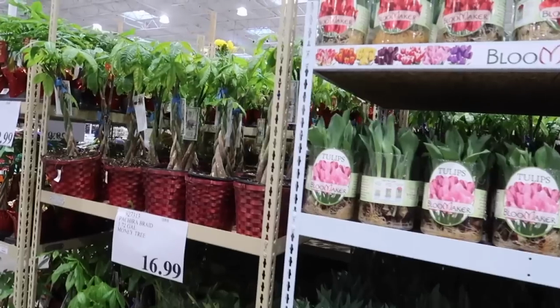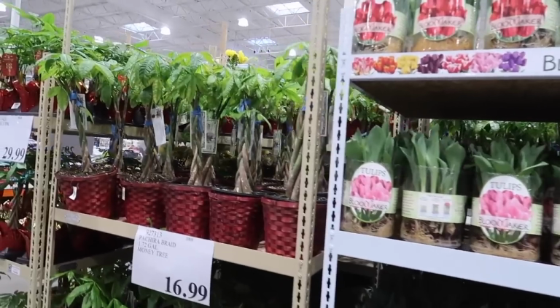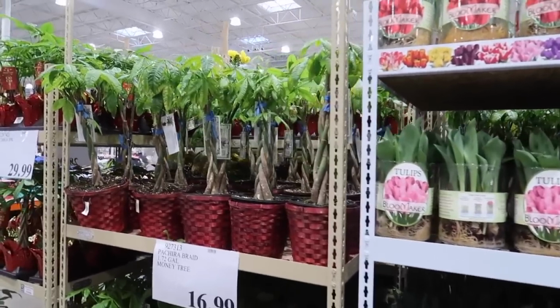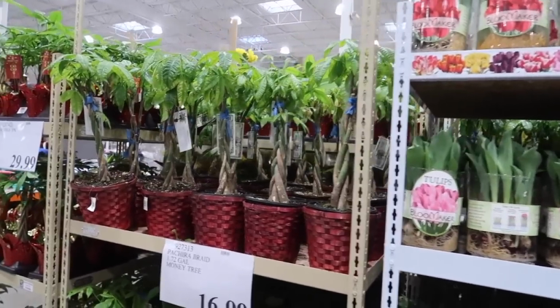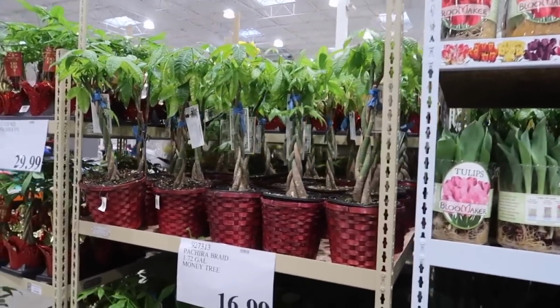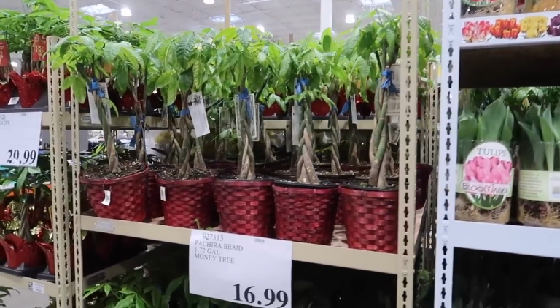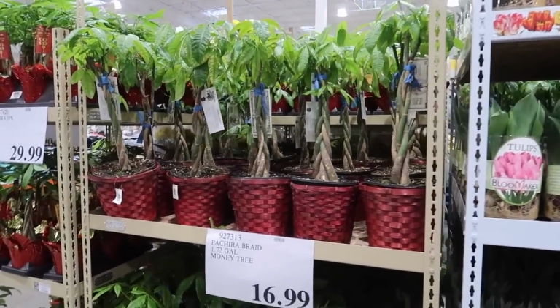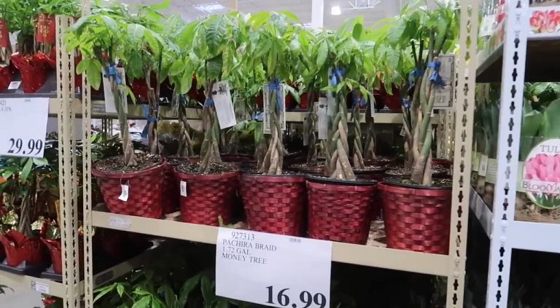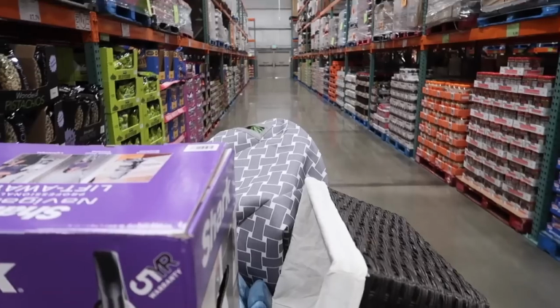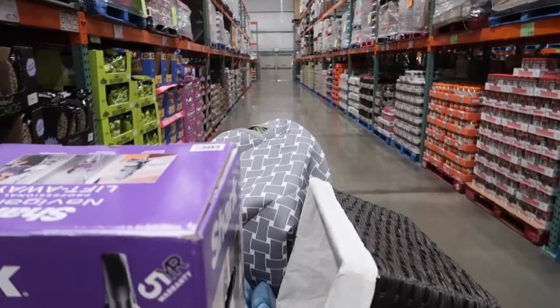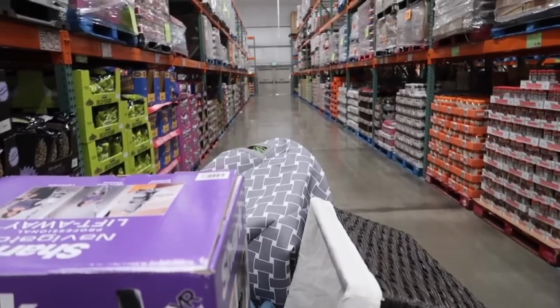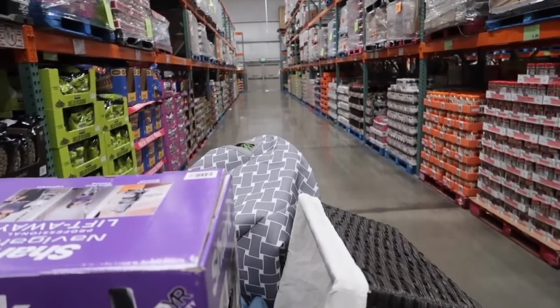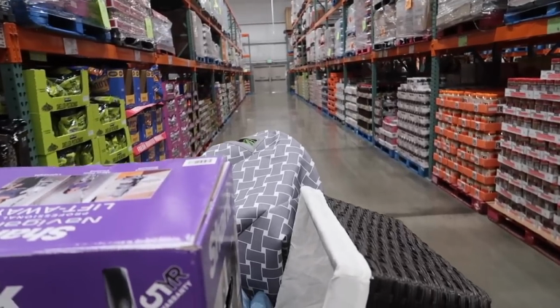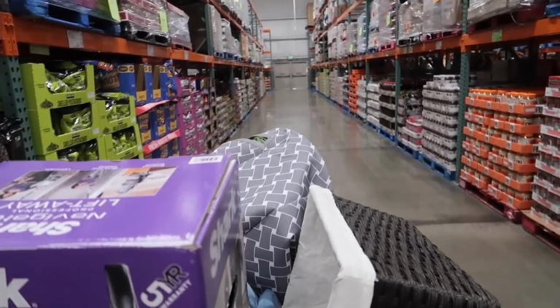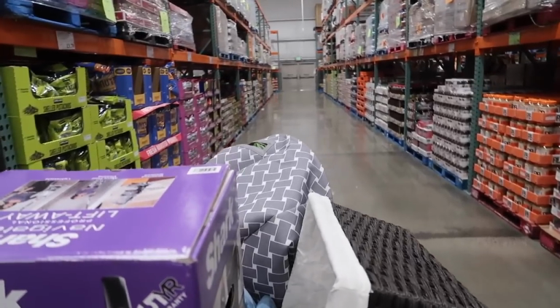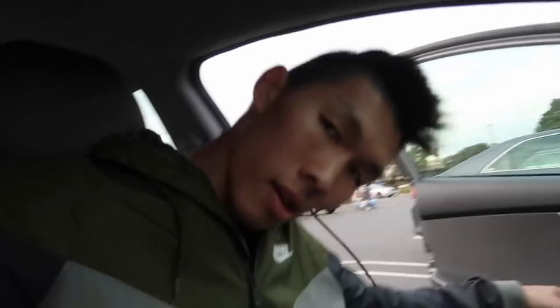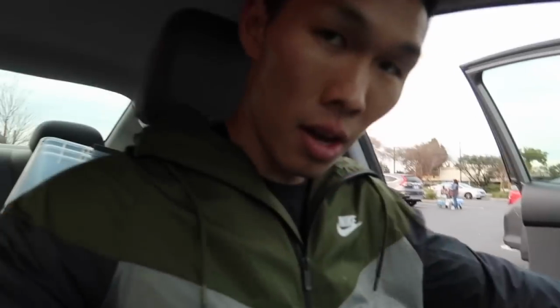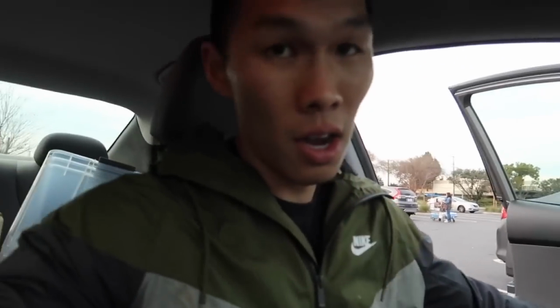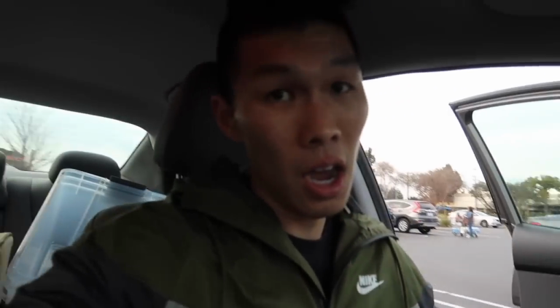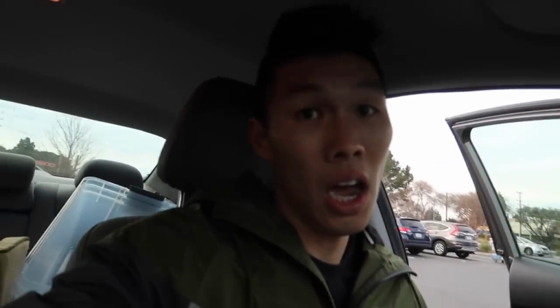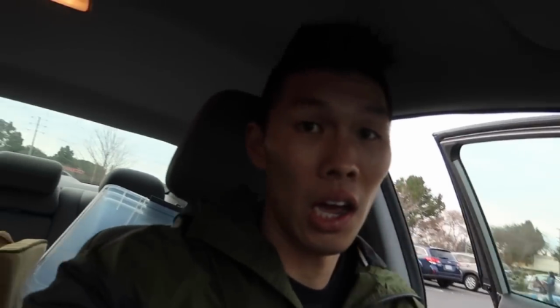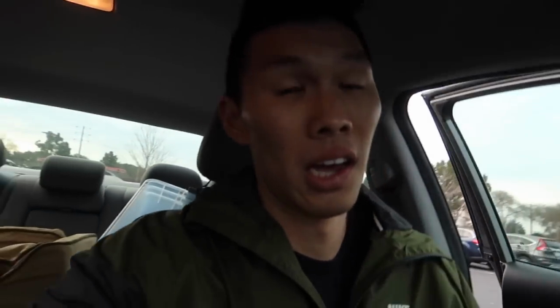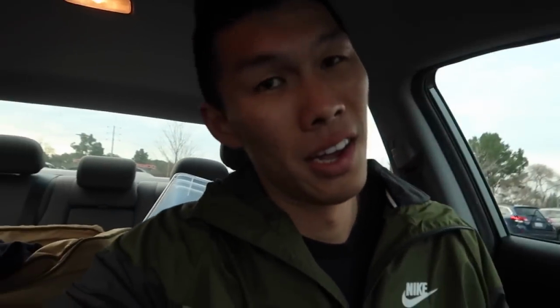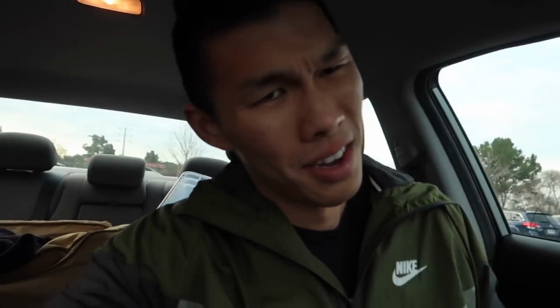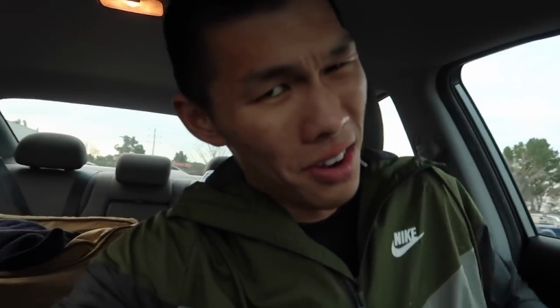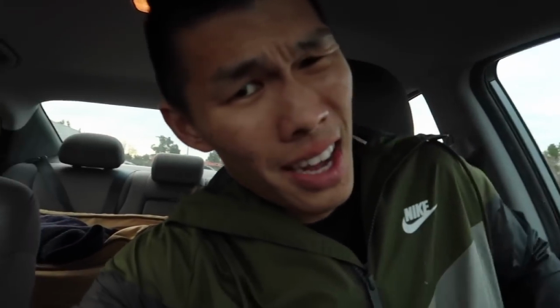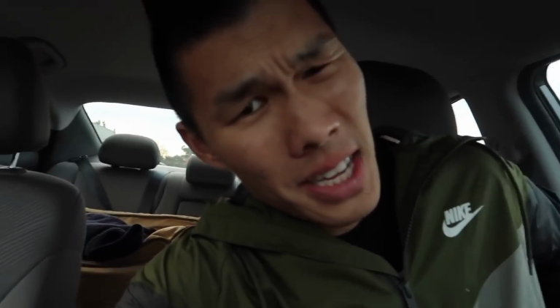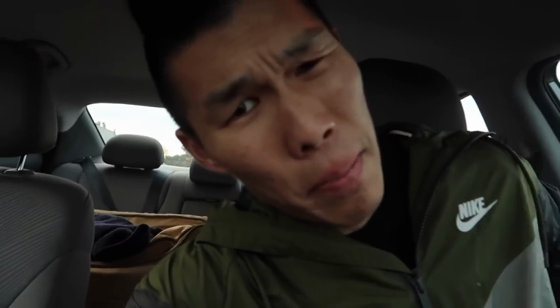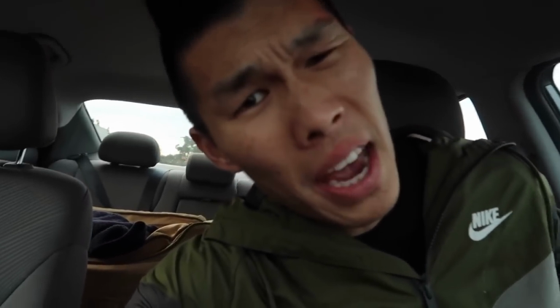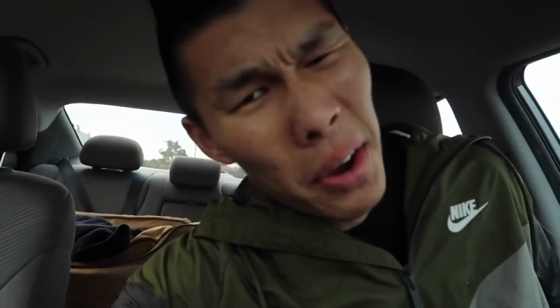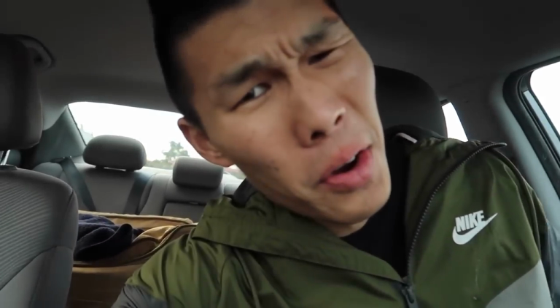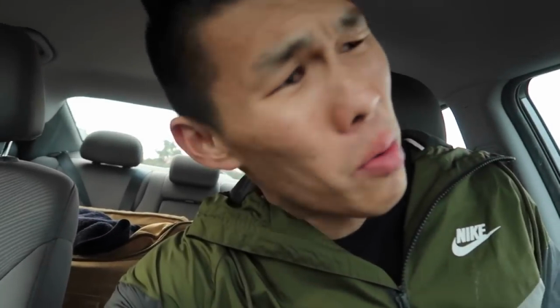Alright, let's get a money treat. Let's get back home.